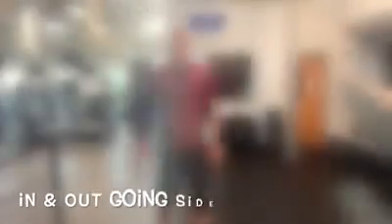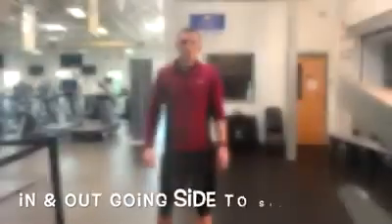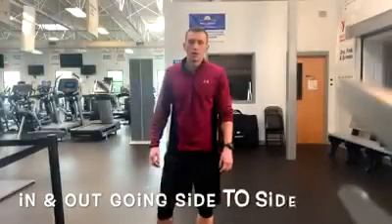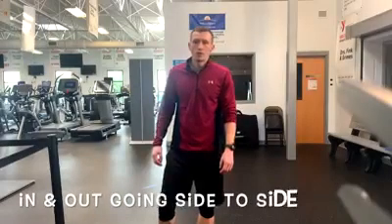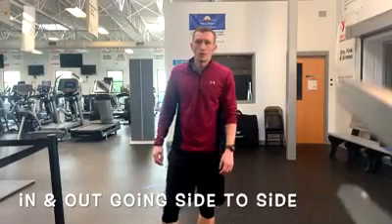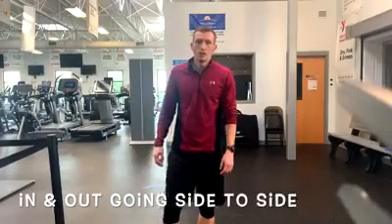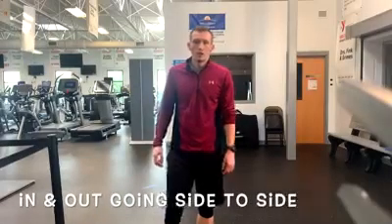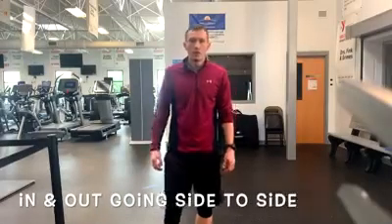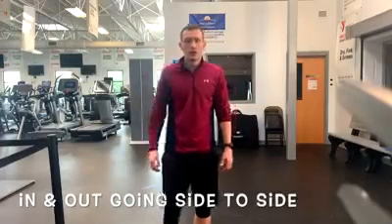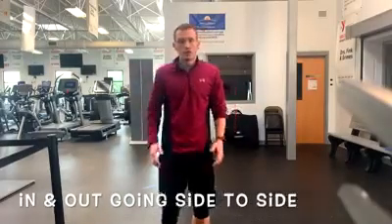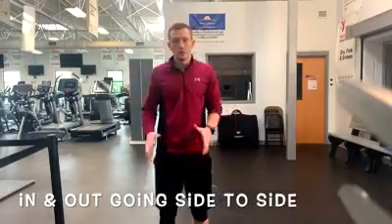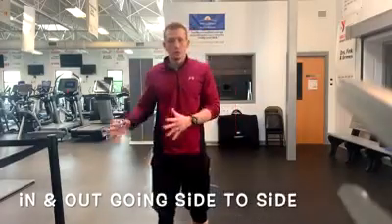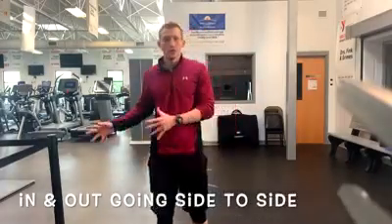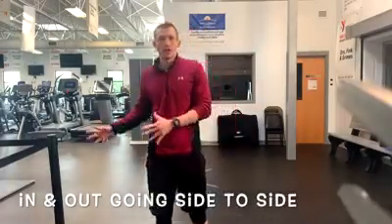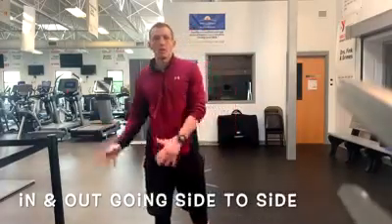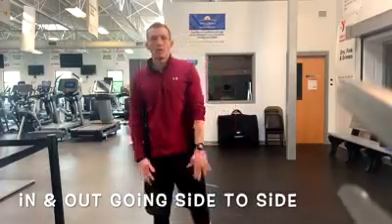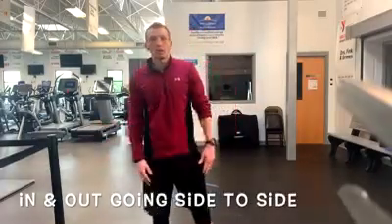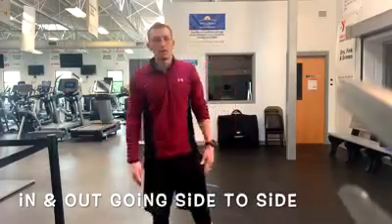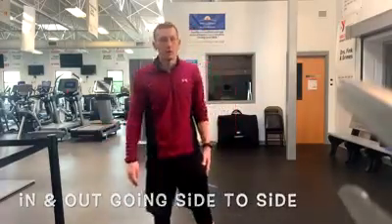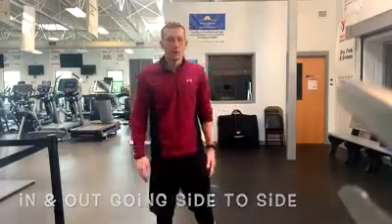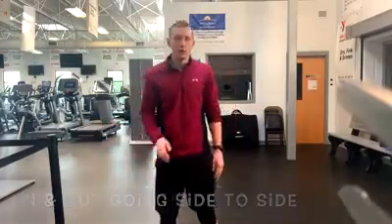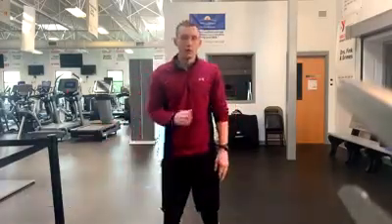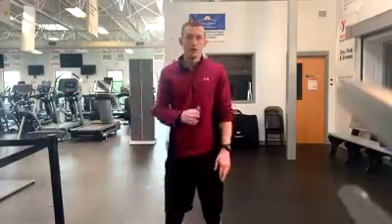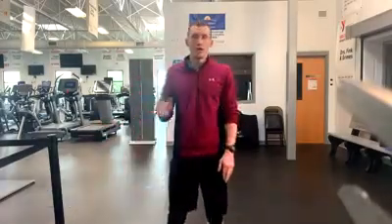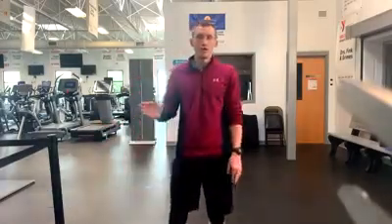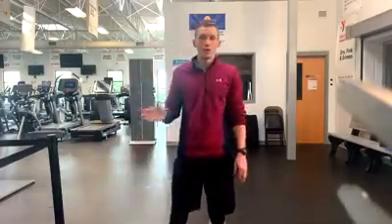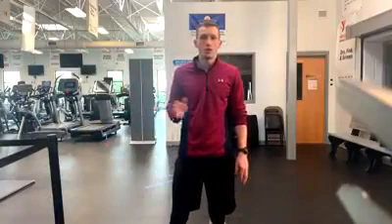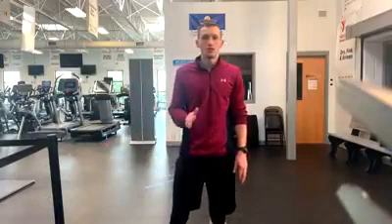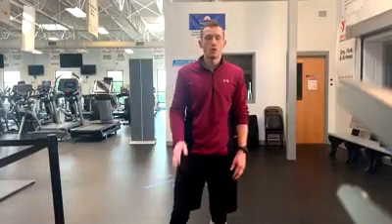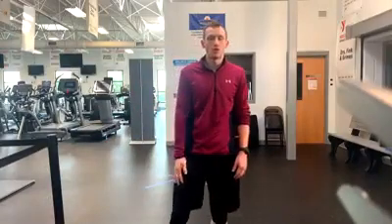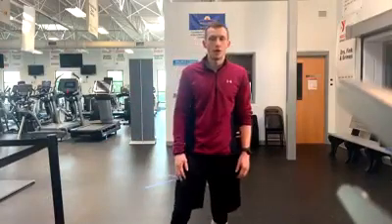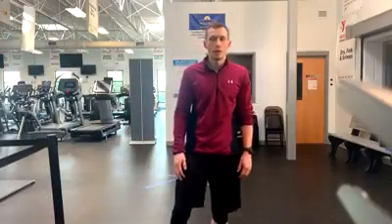The second drill that we can do with this setup is in and out, going sideways.